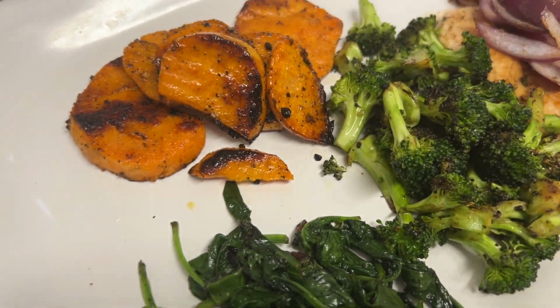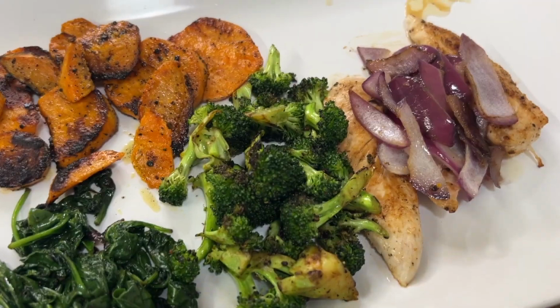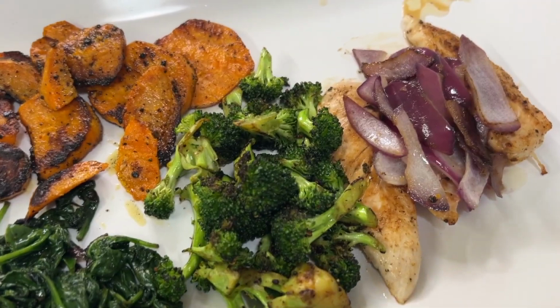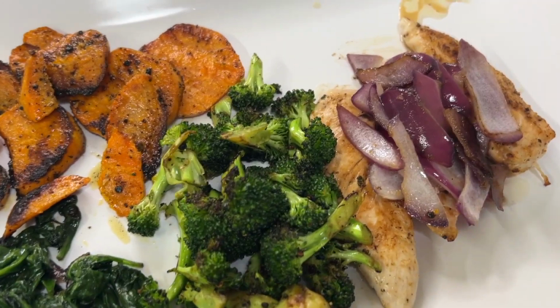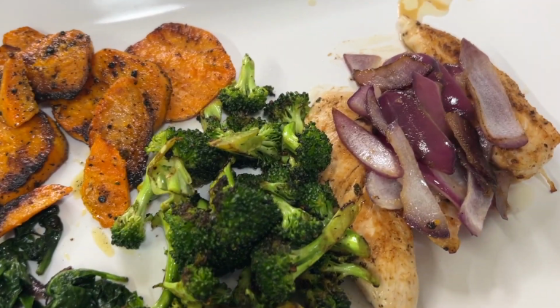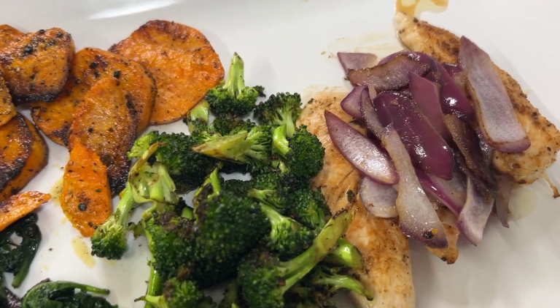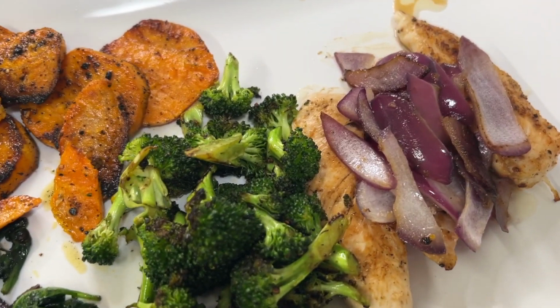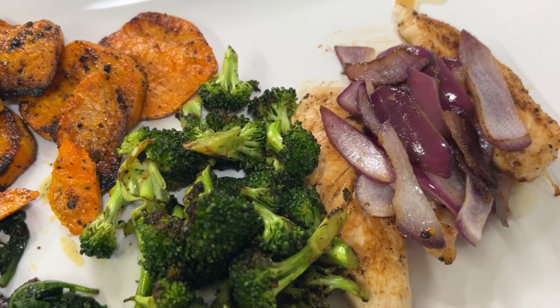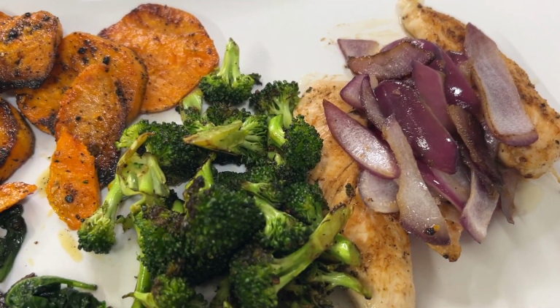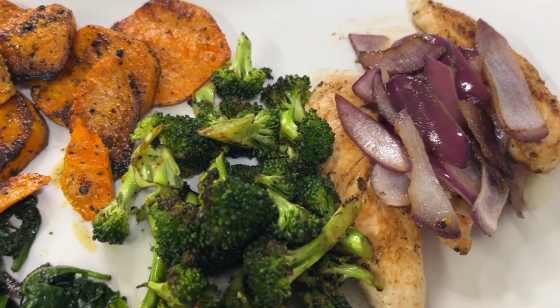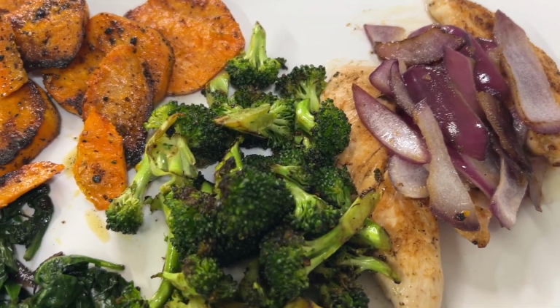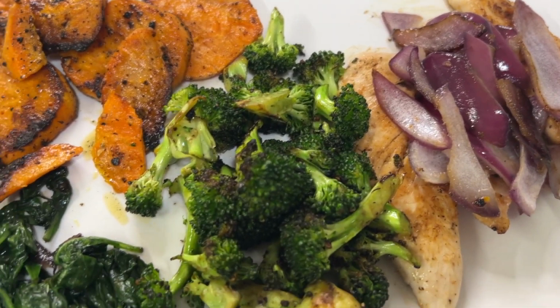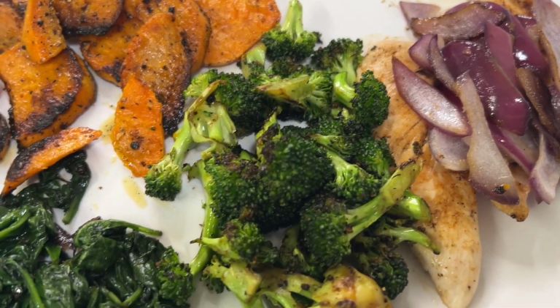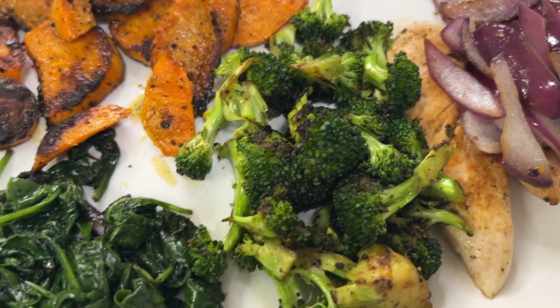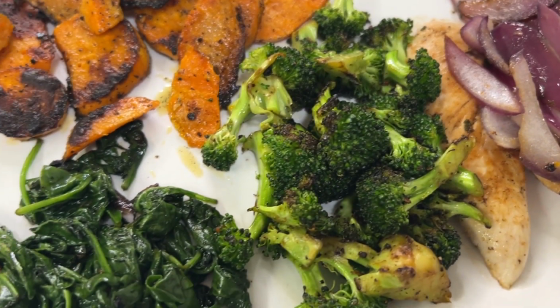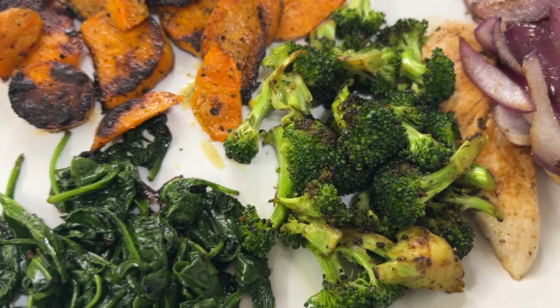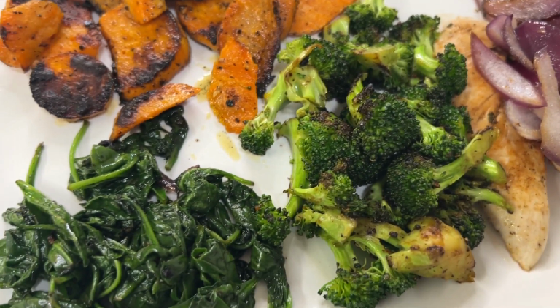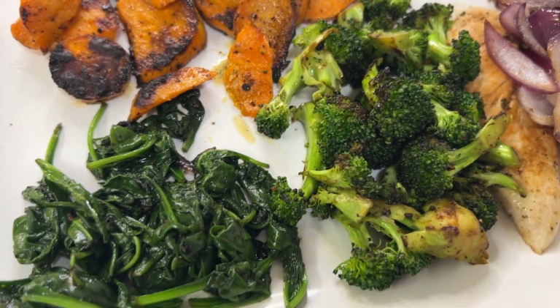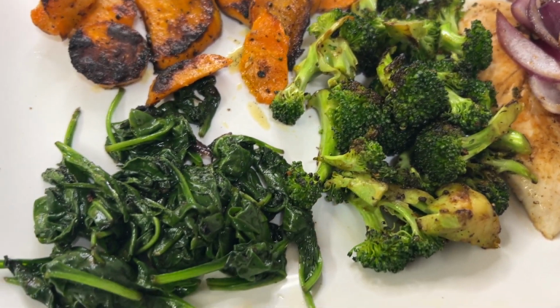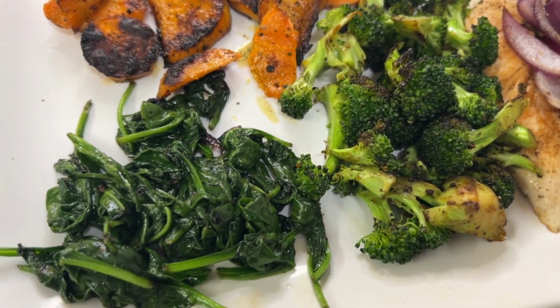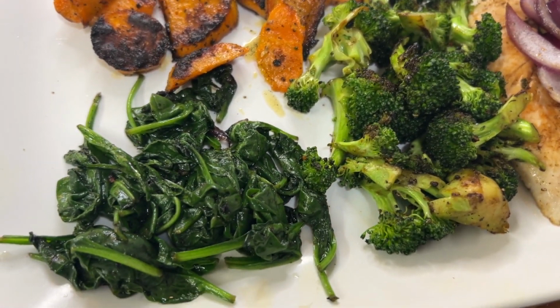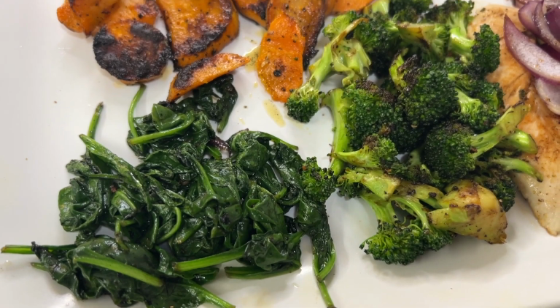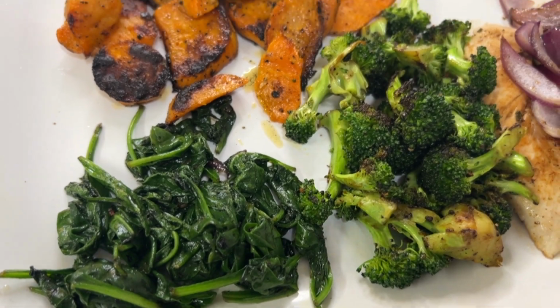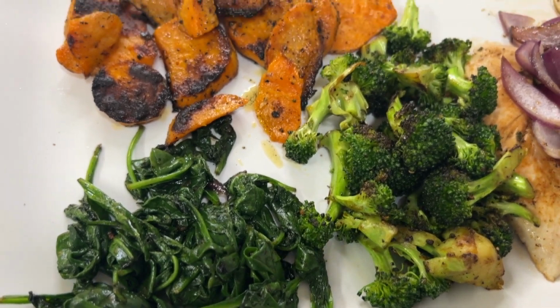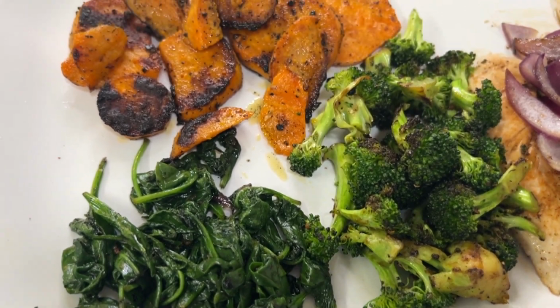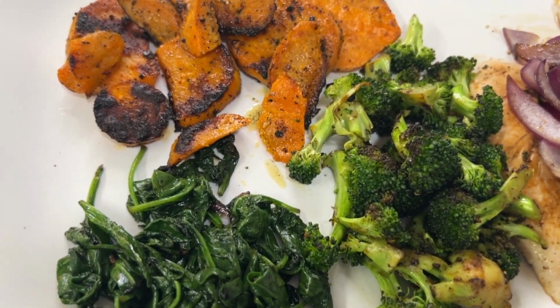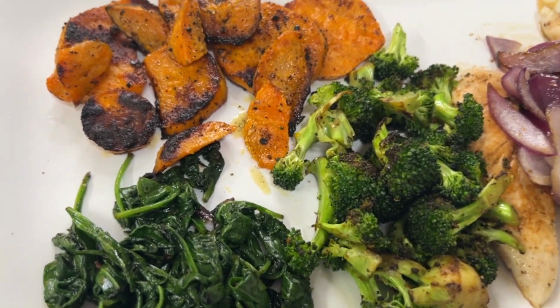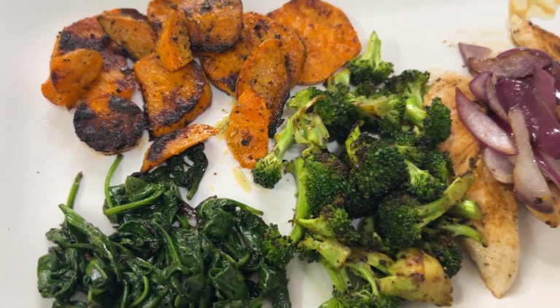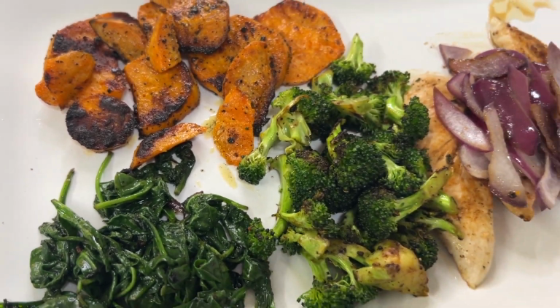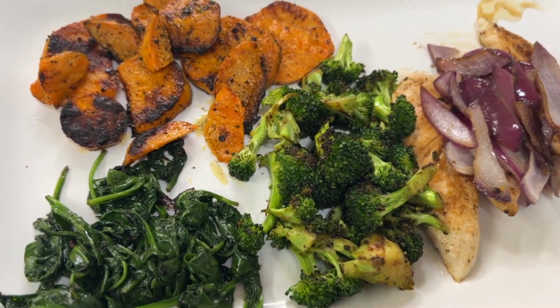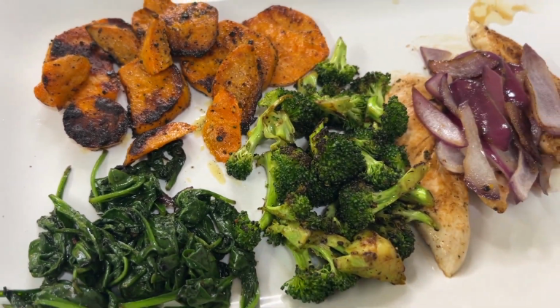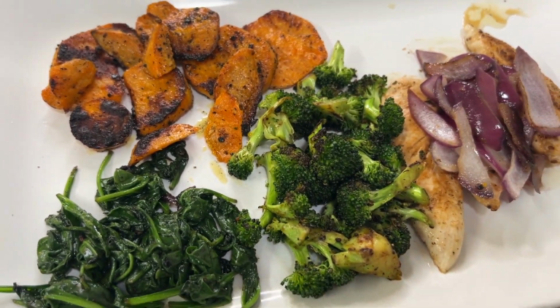All right, there we go — the chicken with the onions, the broccoli, the spinach, and the sweet potatoes. It looks amazing.